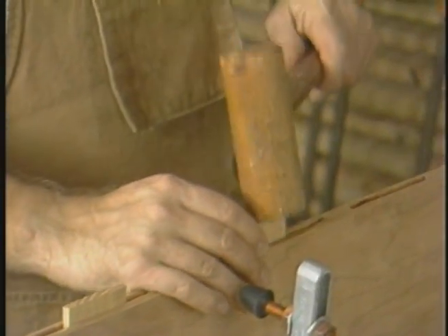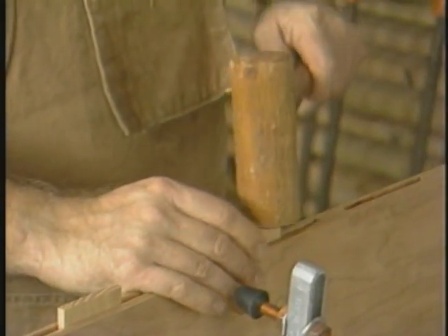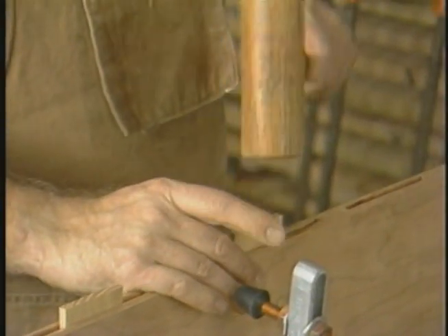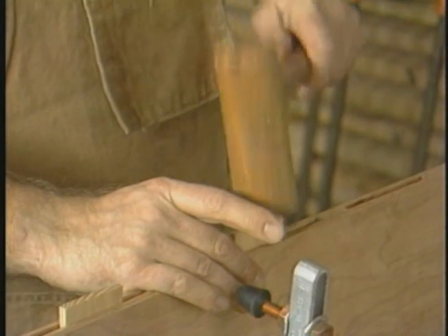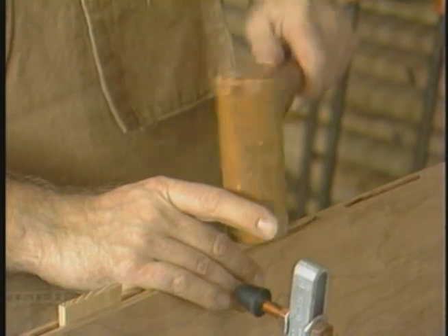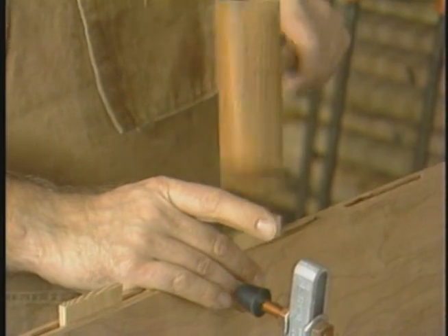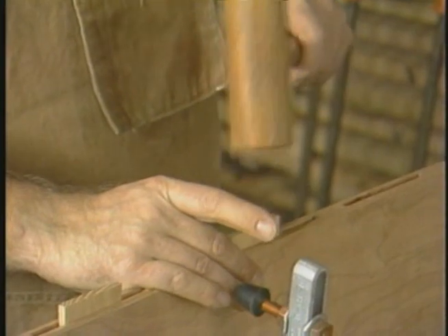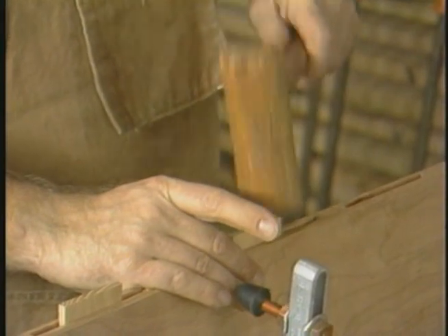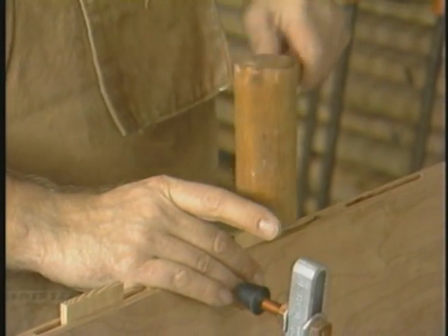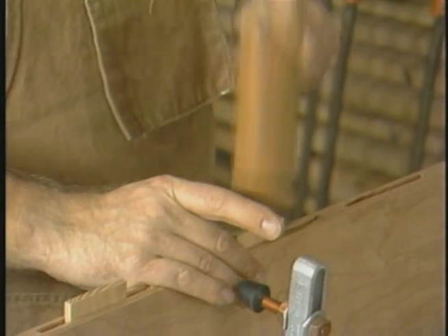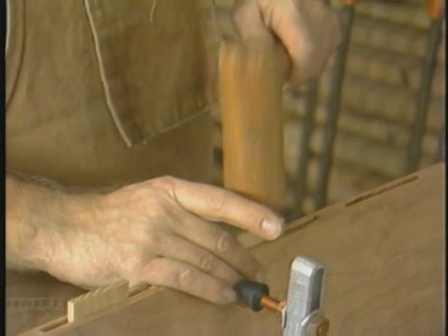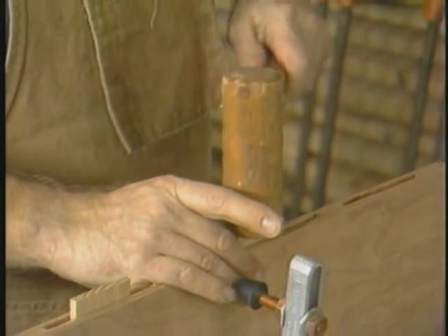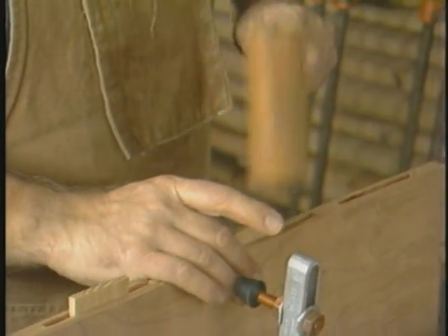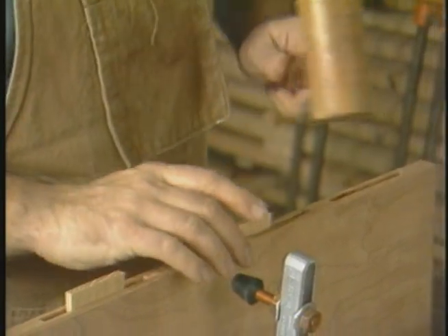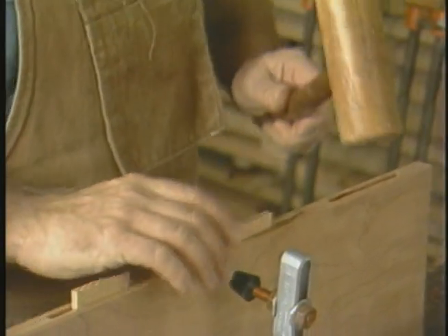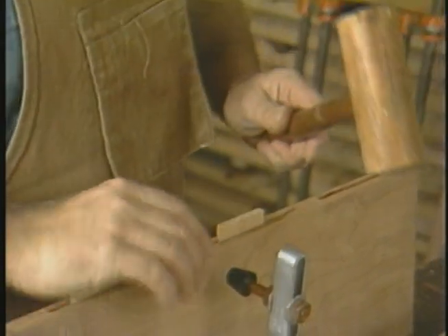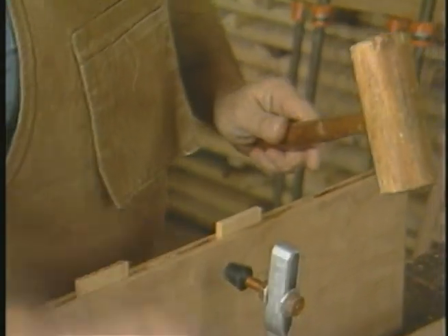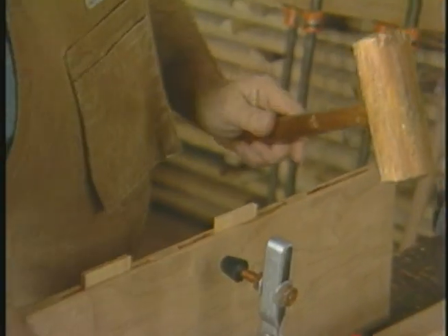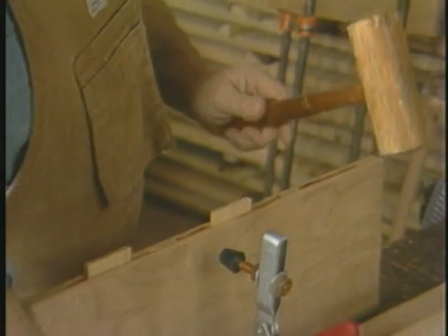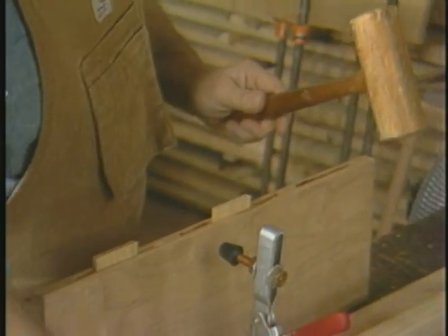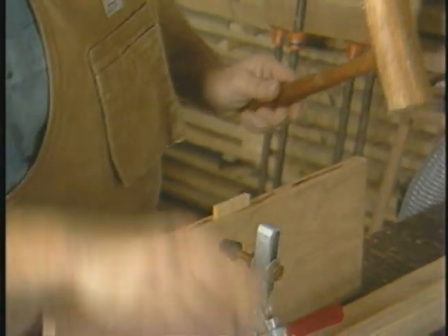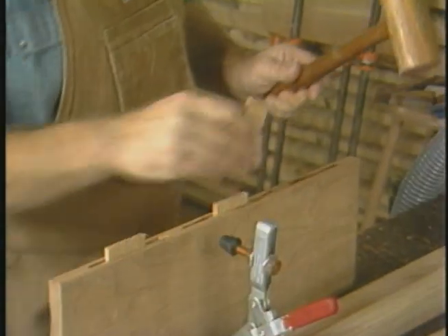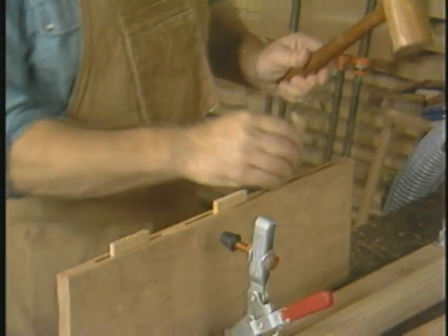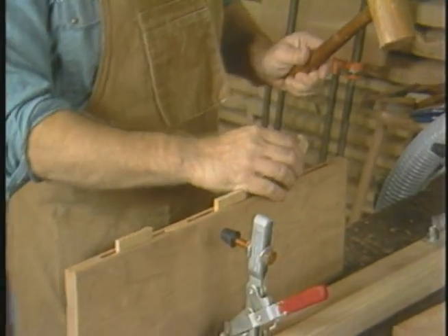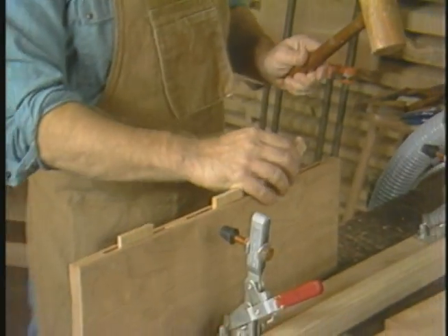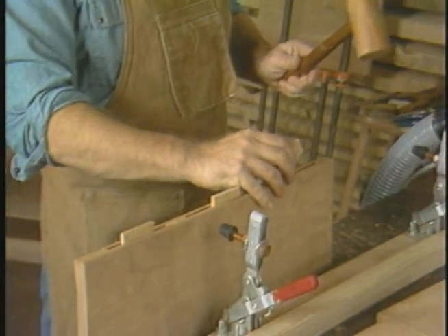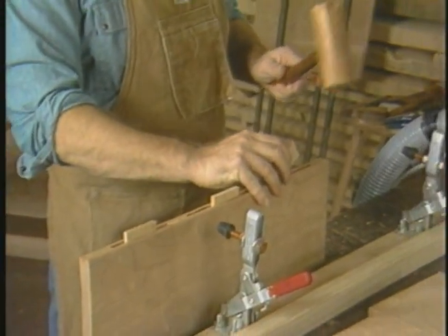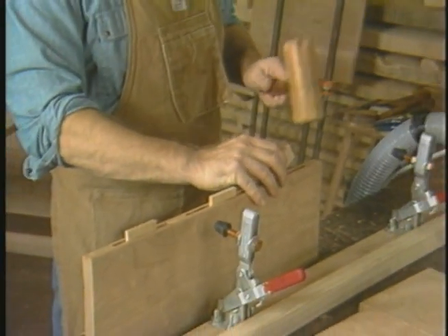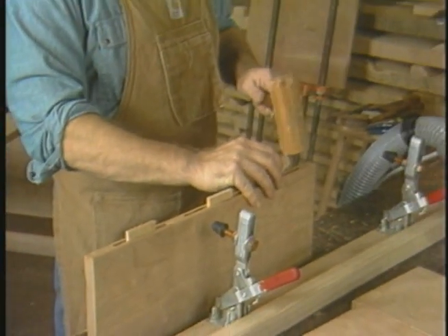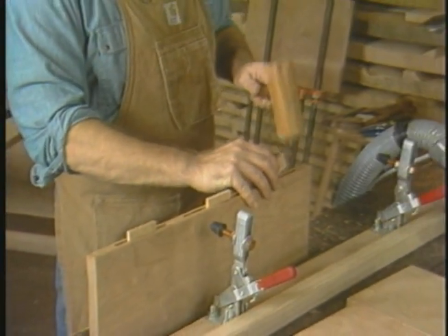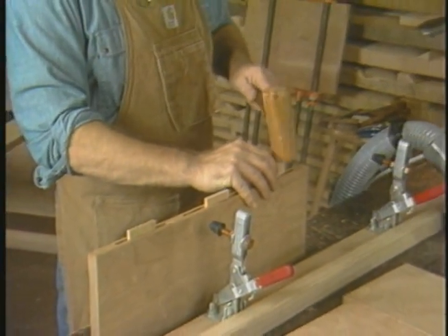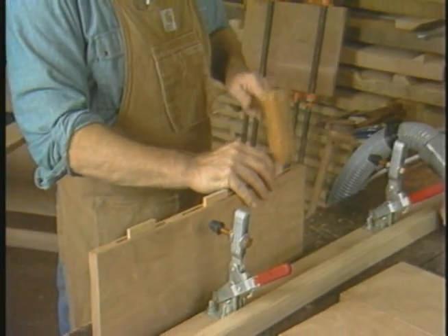These splines are just short pieces of wood with the grain running in opposition to the panel board's grain.